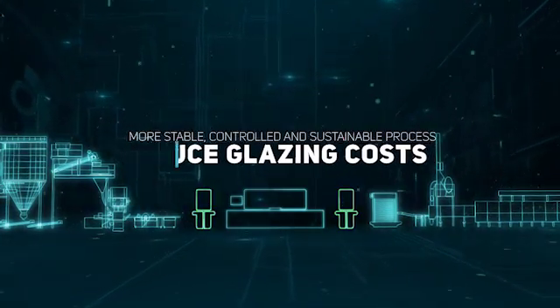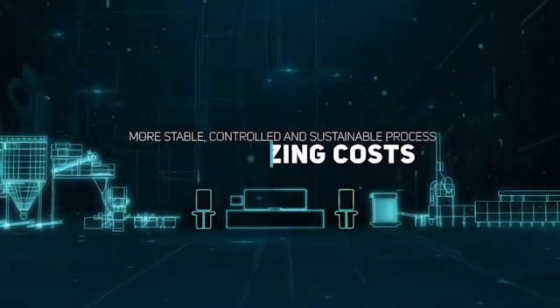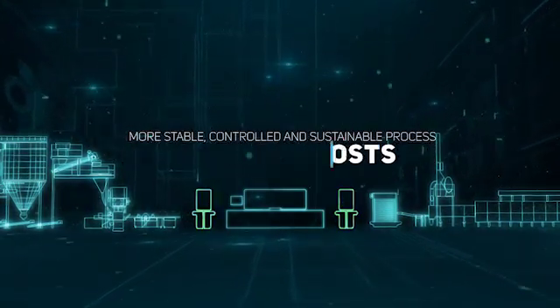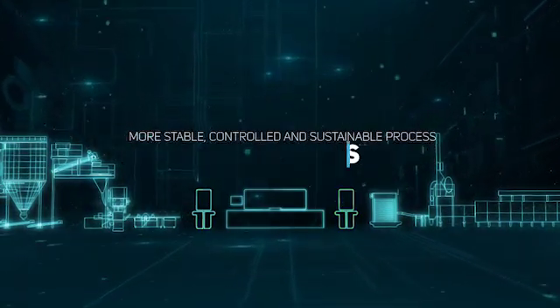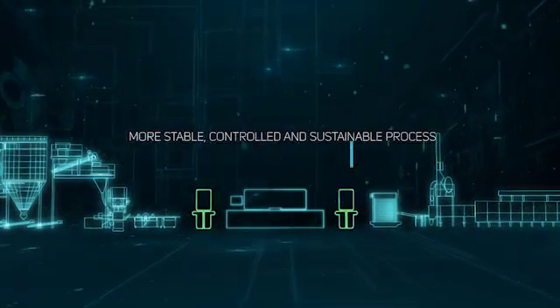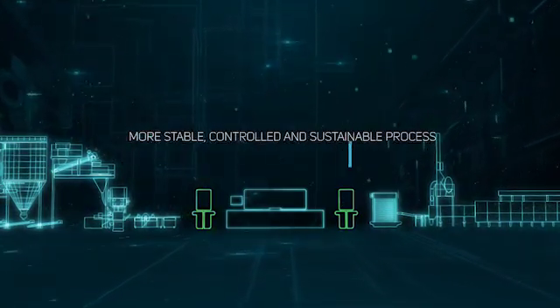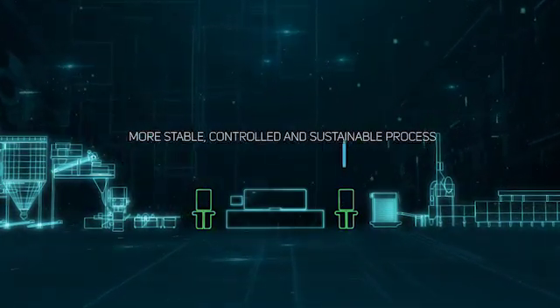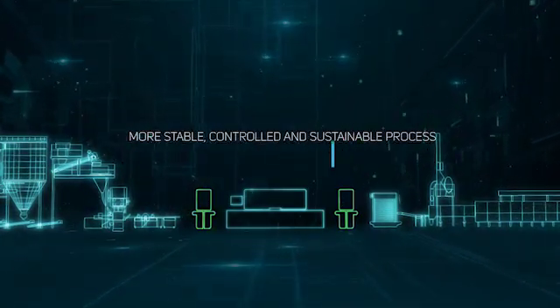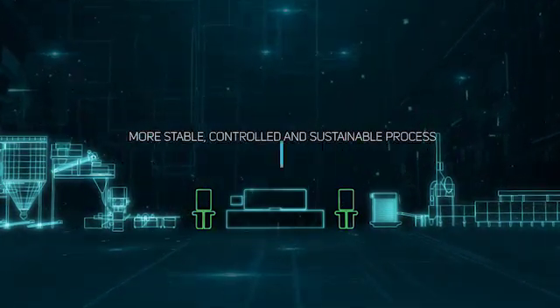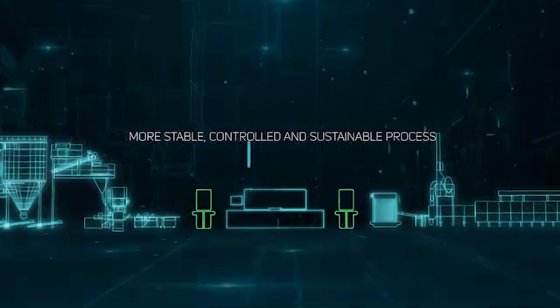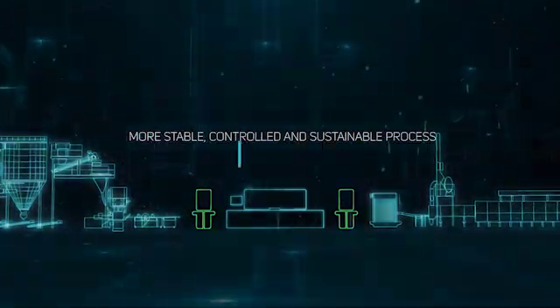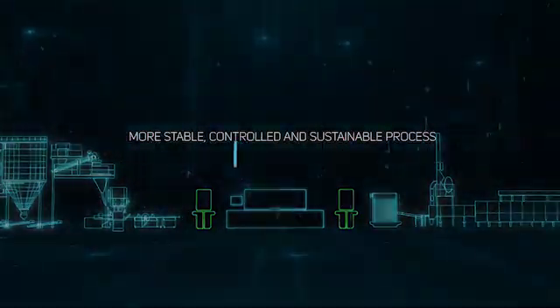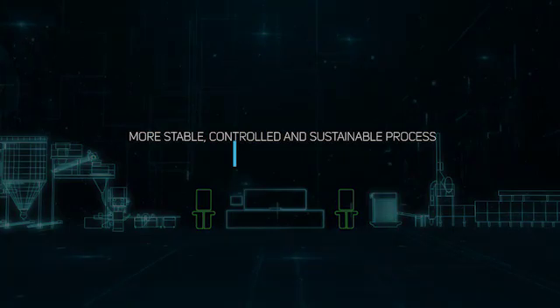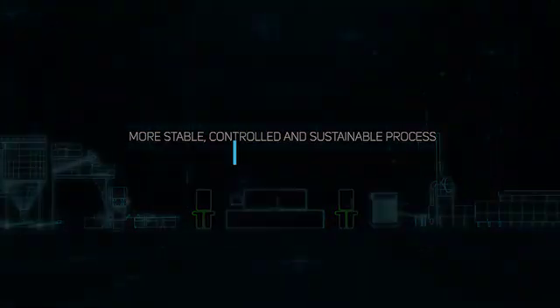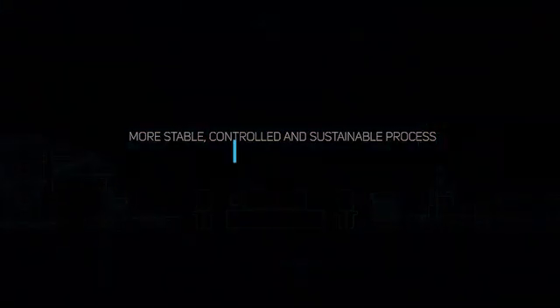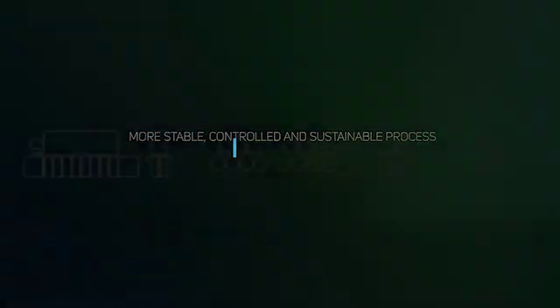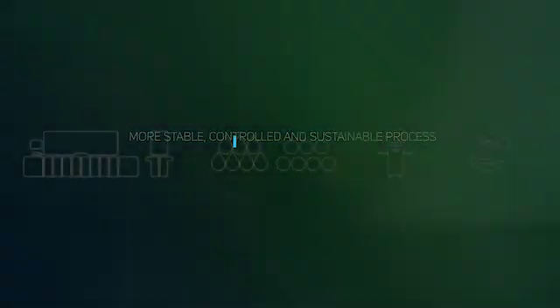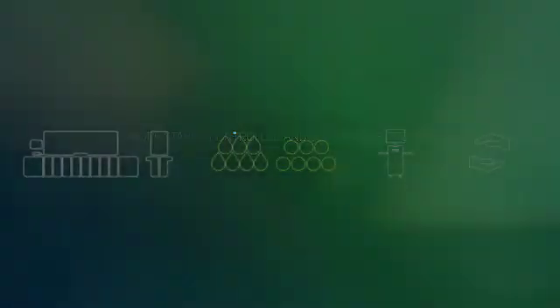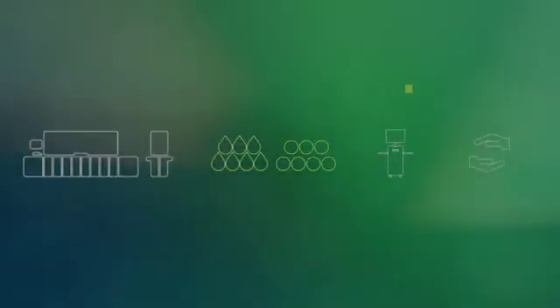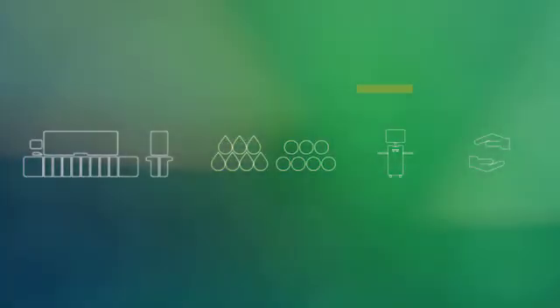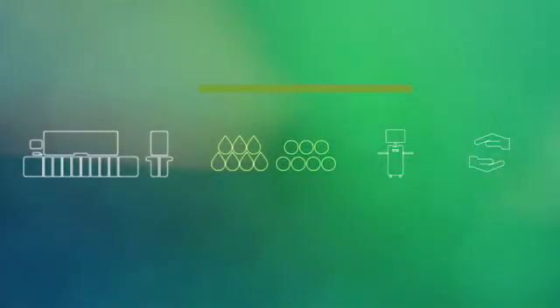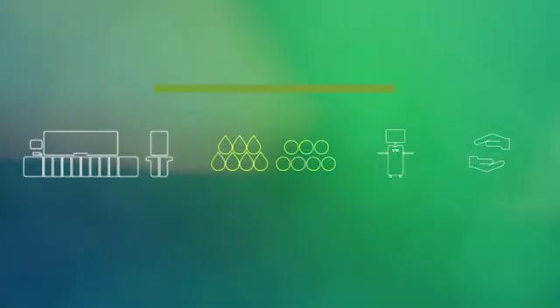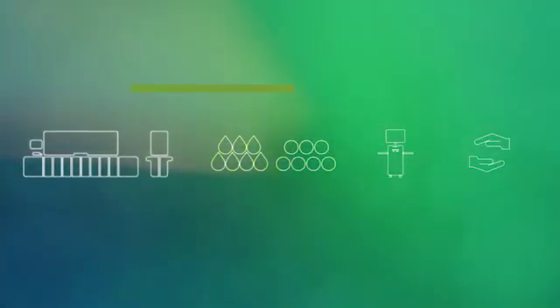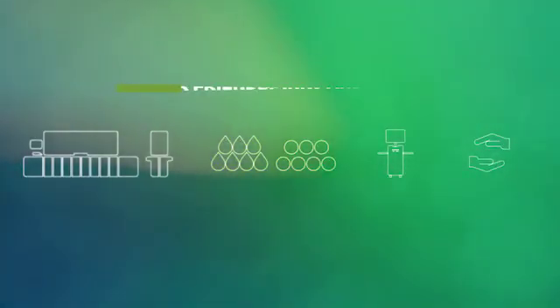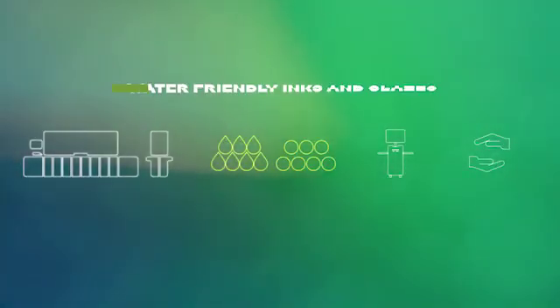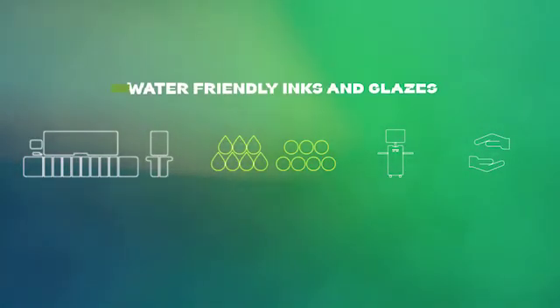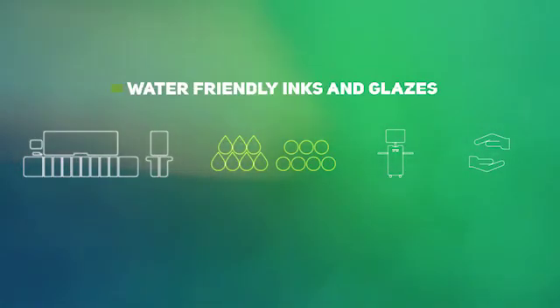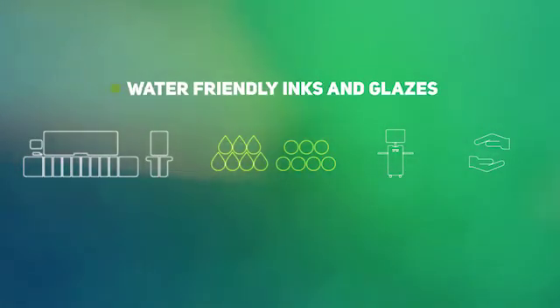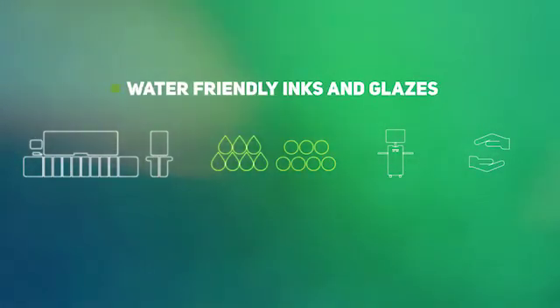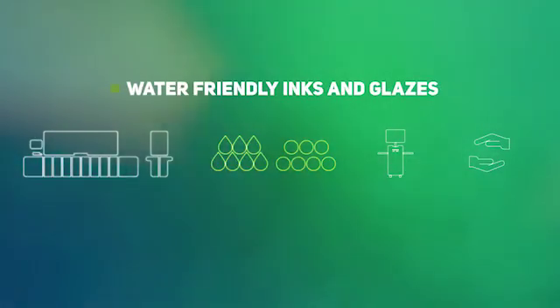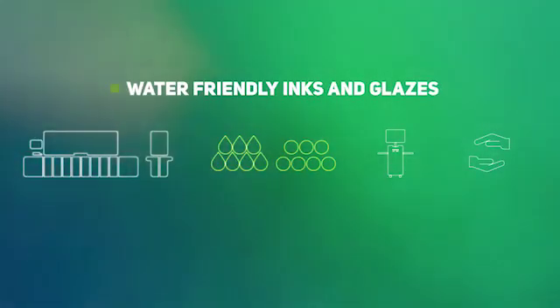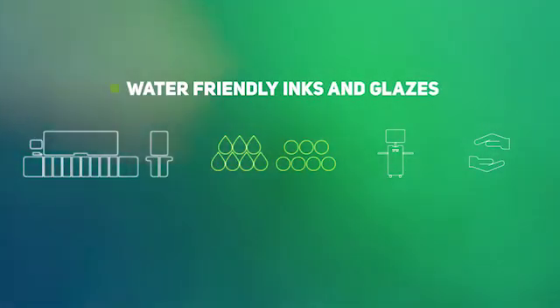Digital glazing reduces production costs compared to current processes and allows a more stable, controlled, and sustainable tile decoration.